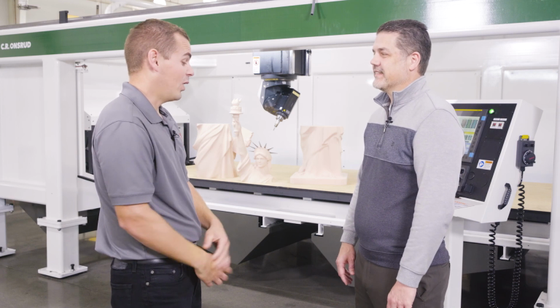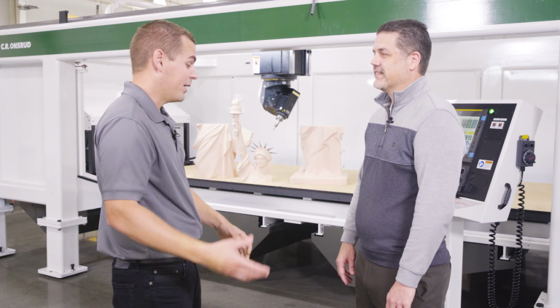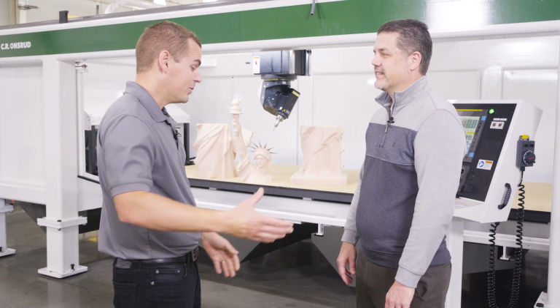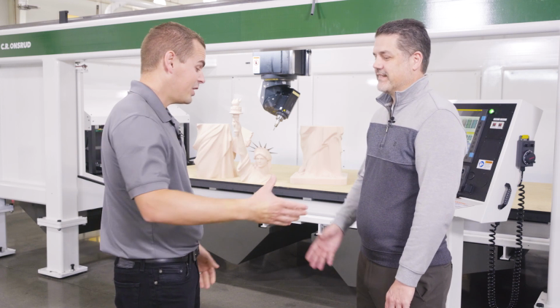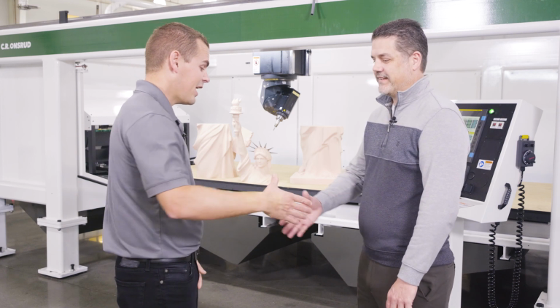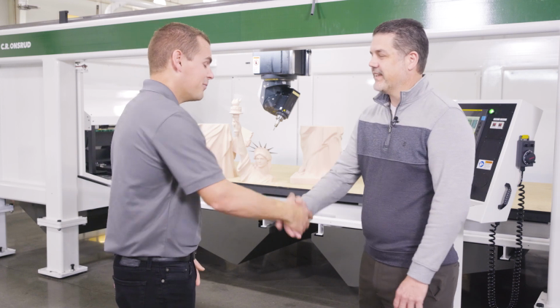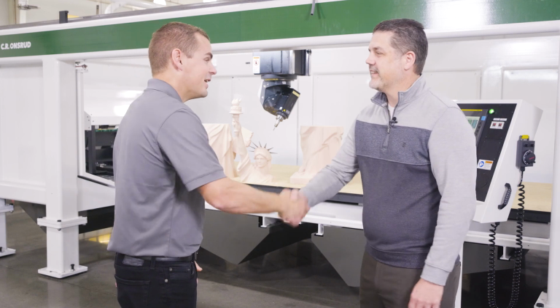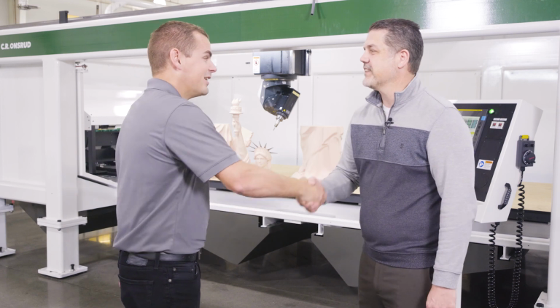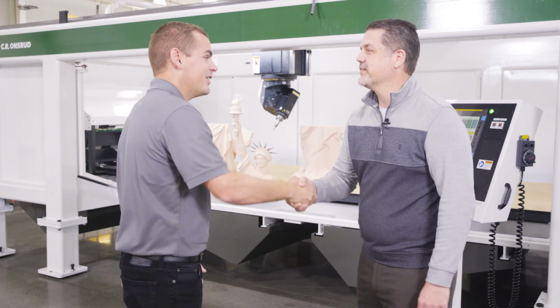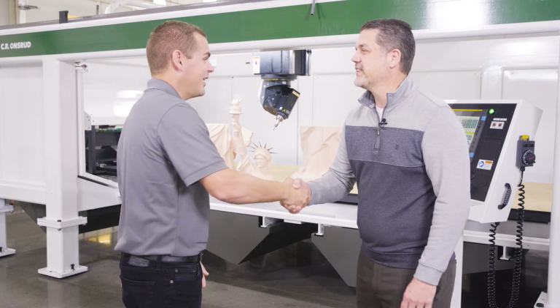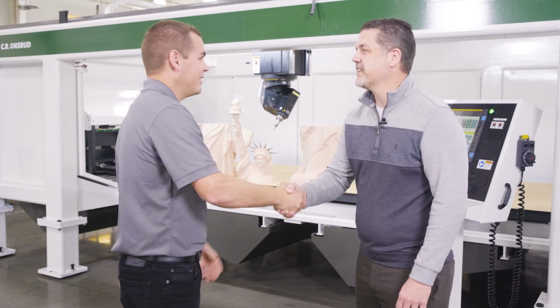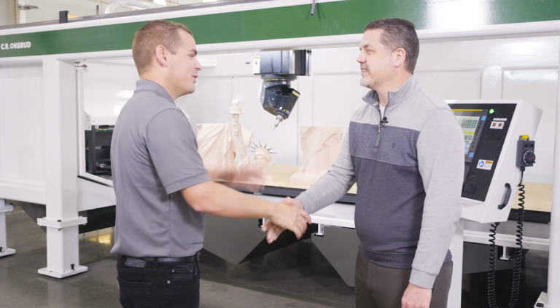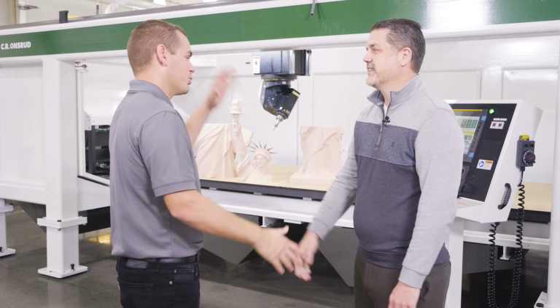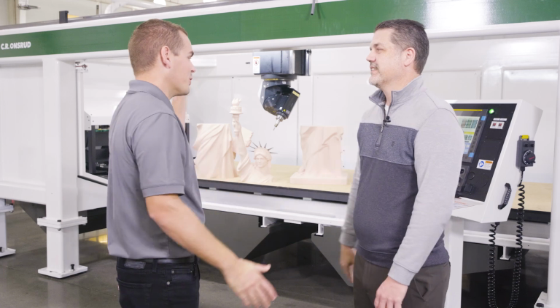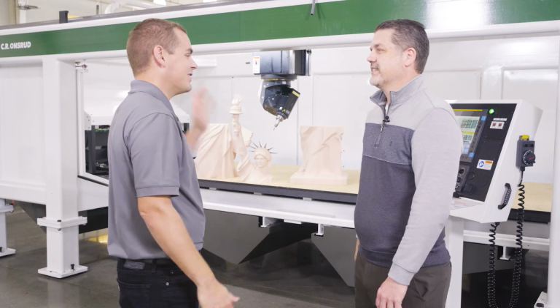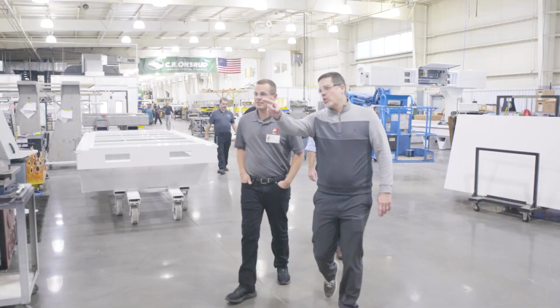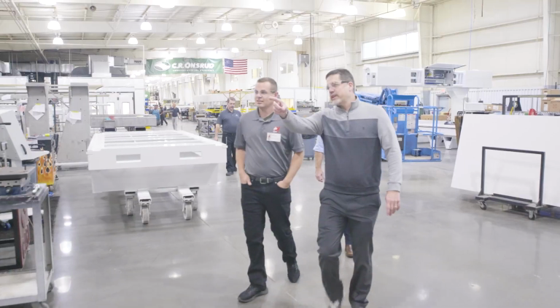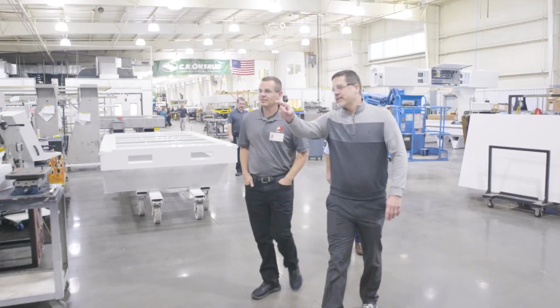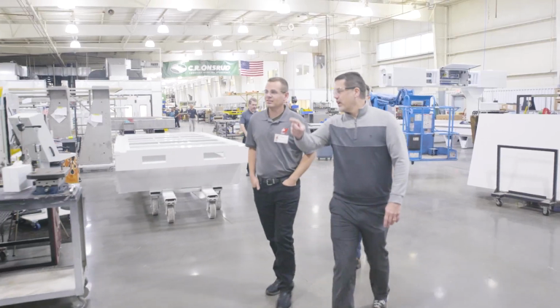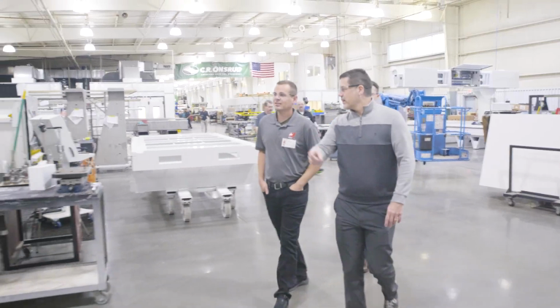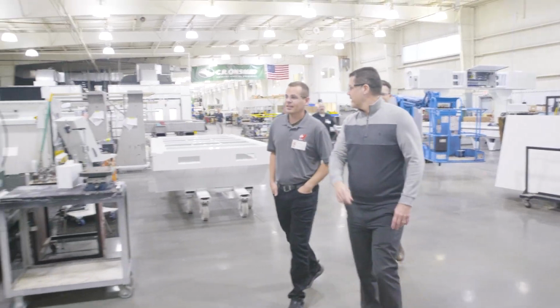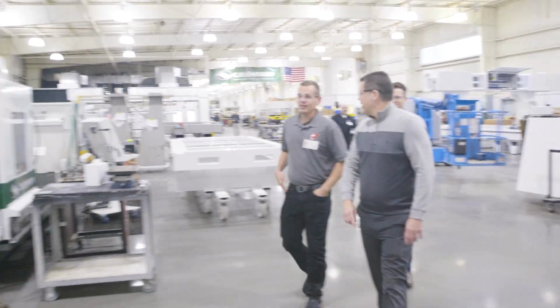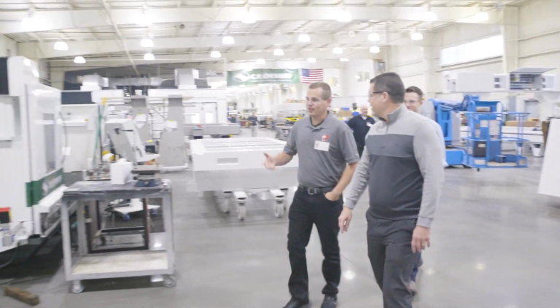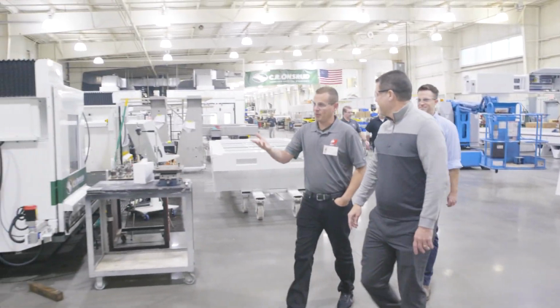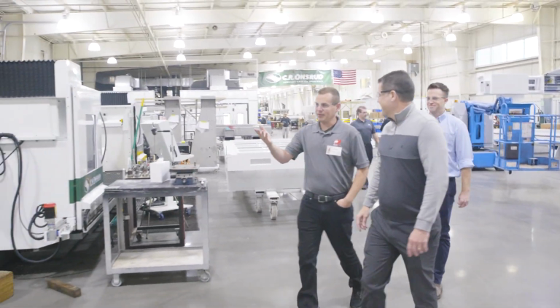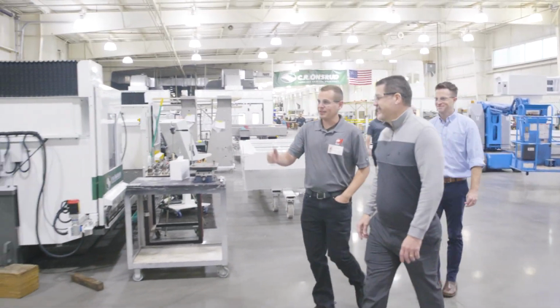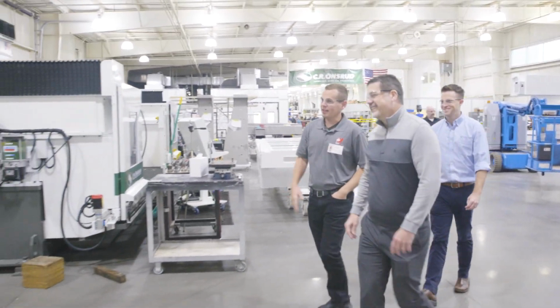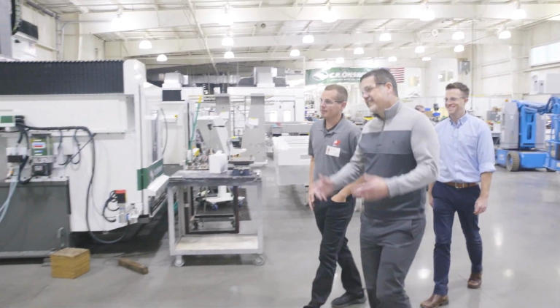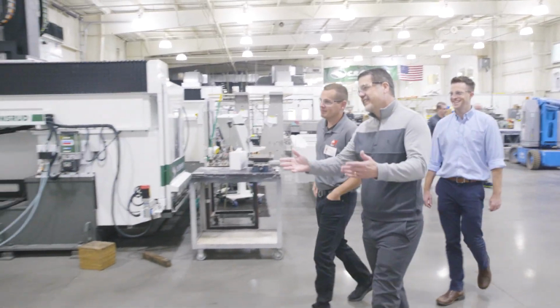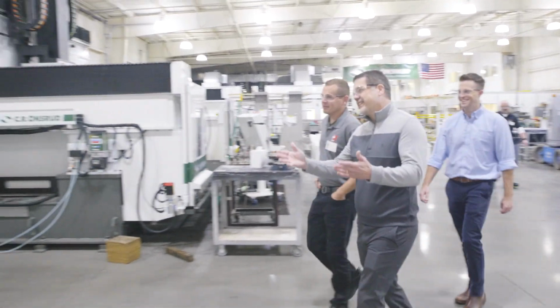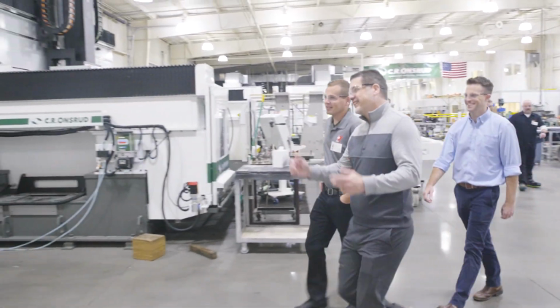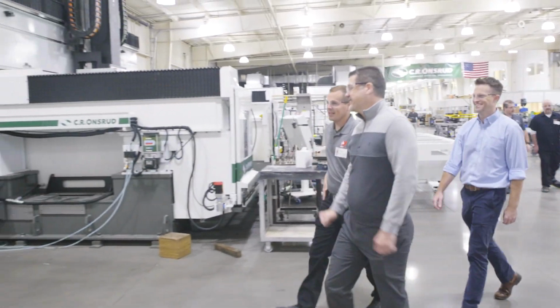Well, I appreciate you having me in here today. It was great to see everything and we look forward to collaborating further.